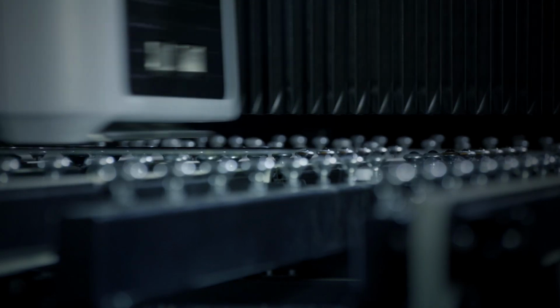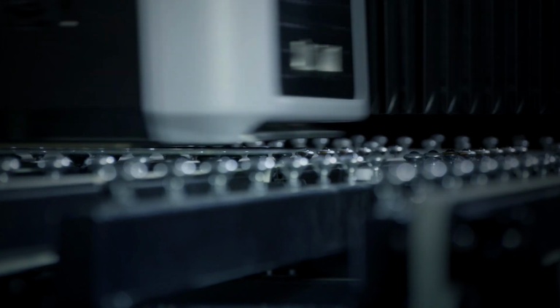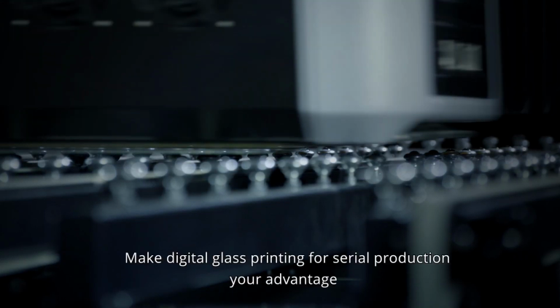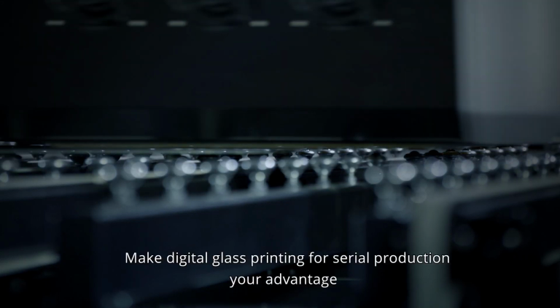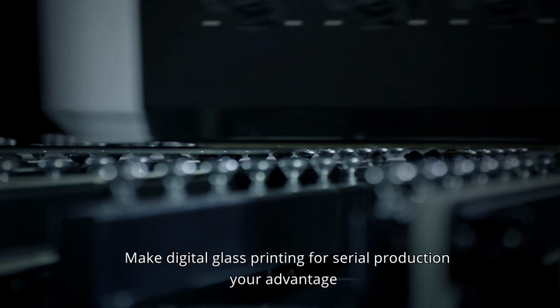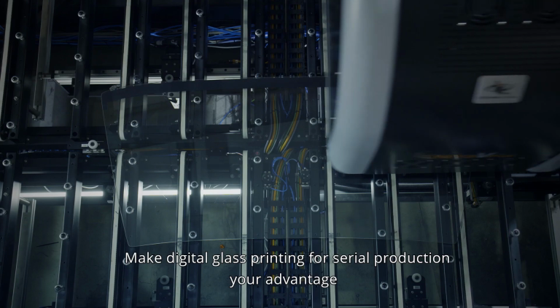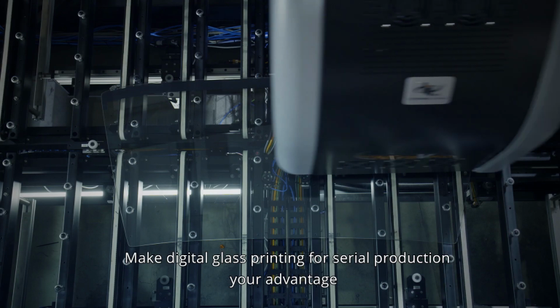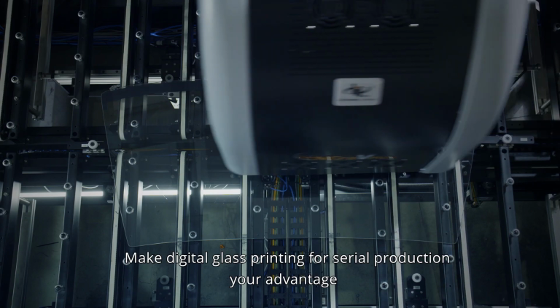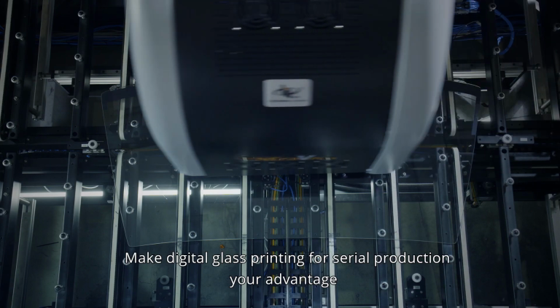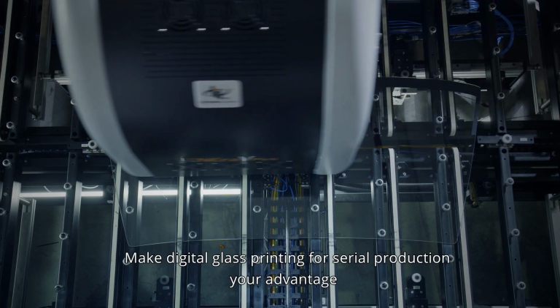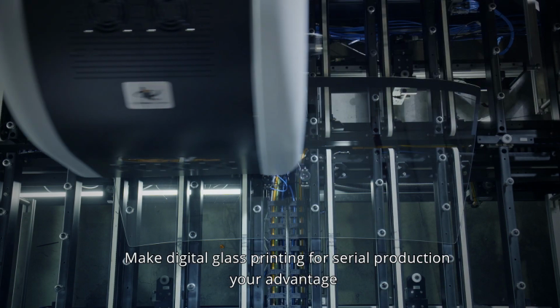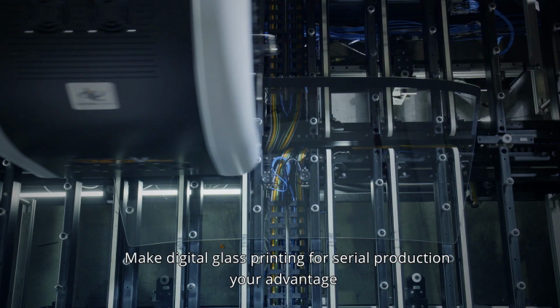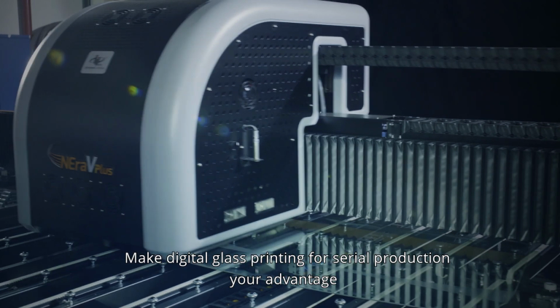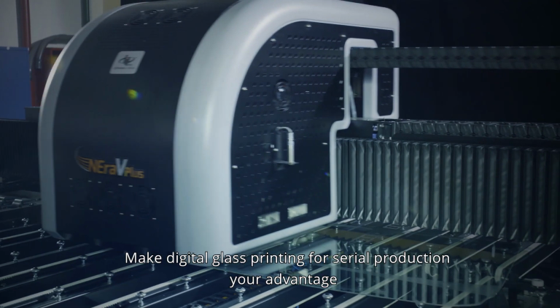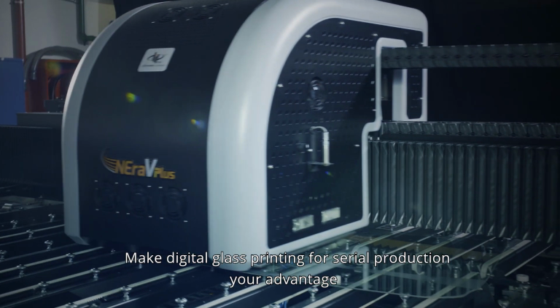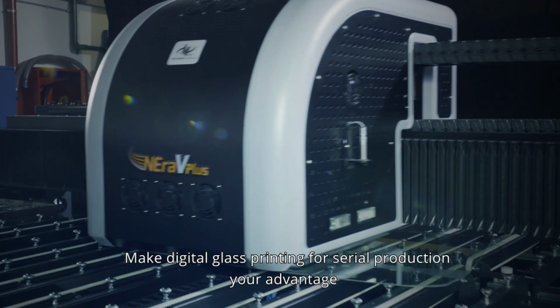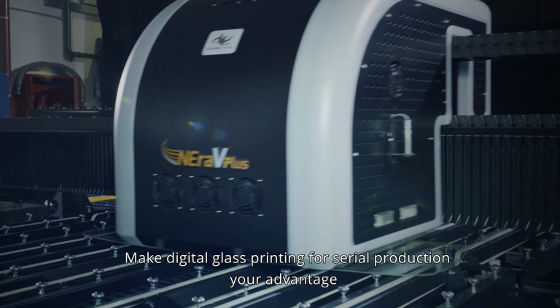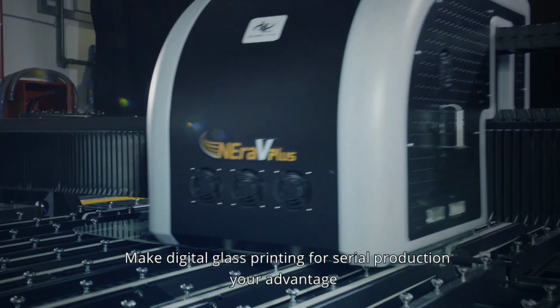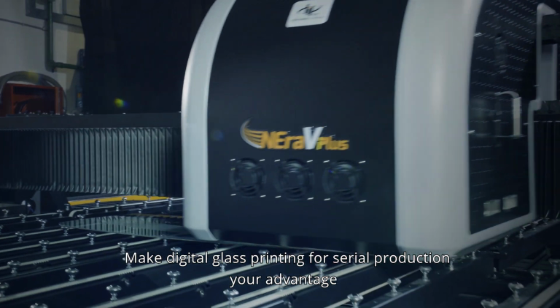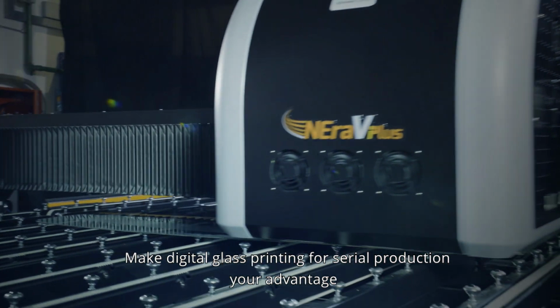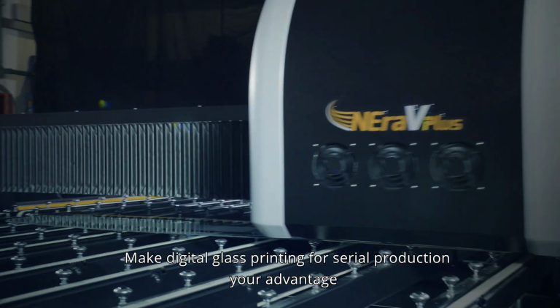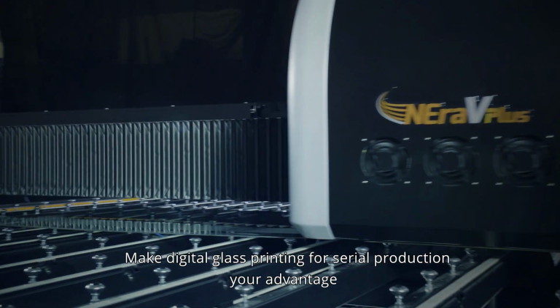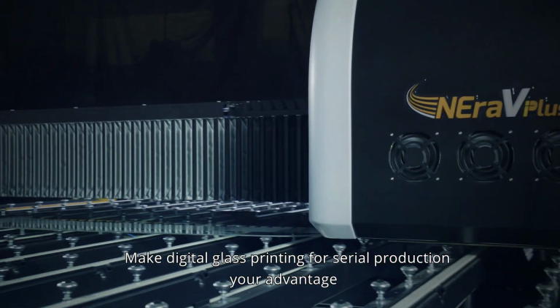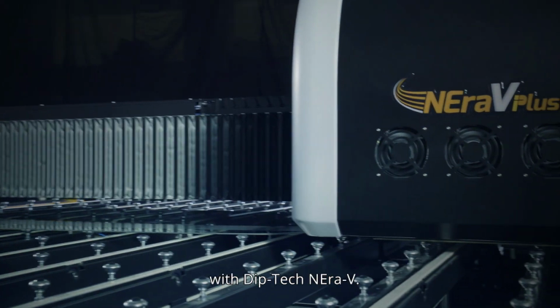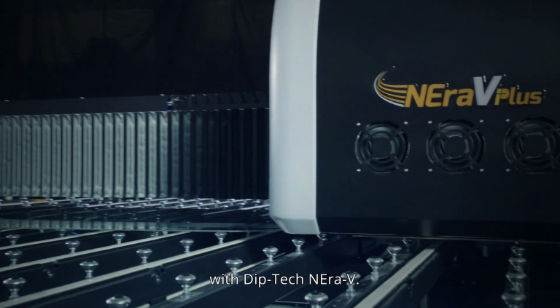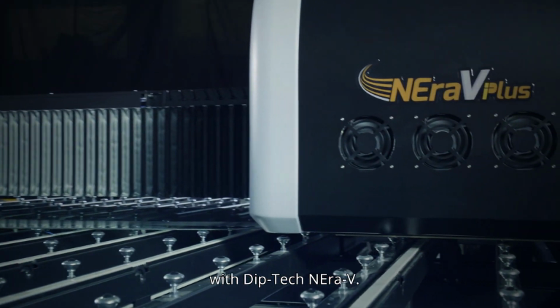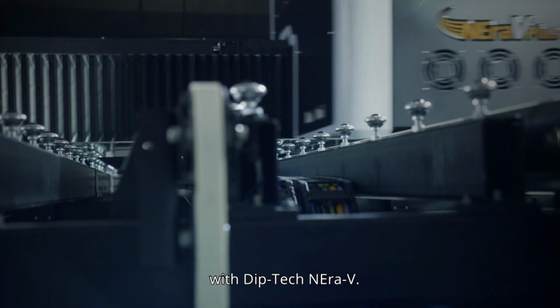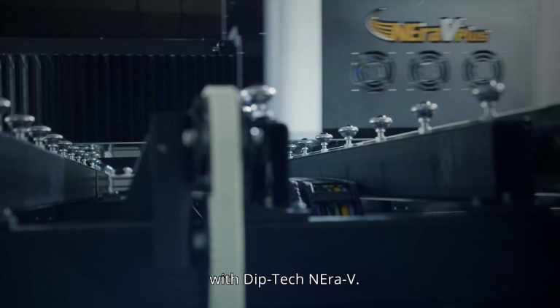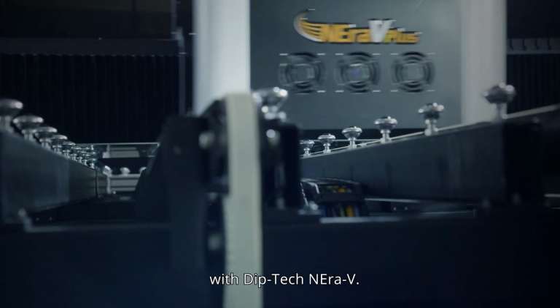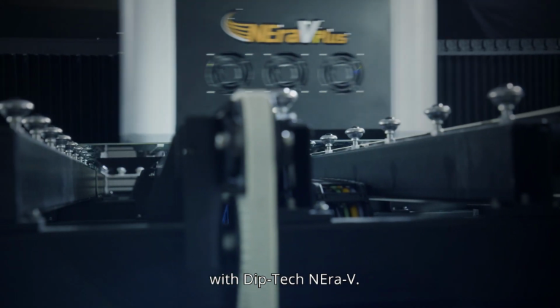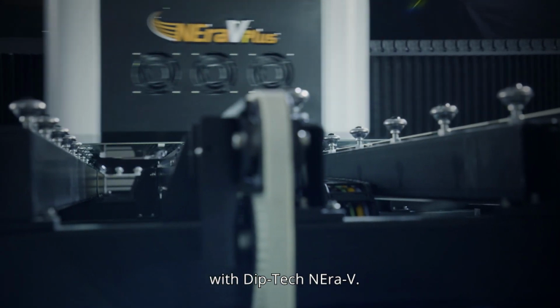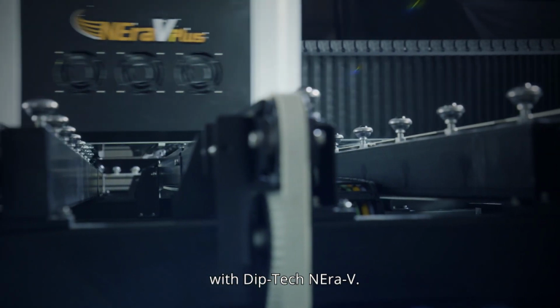Make digital glass printing for serial production your advantage, with DIPTEC Nirov — unique quality.